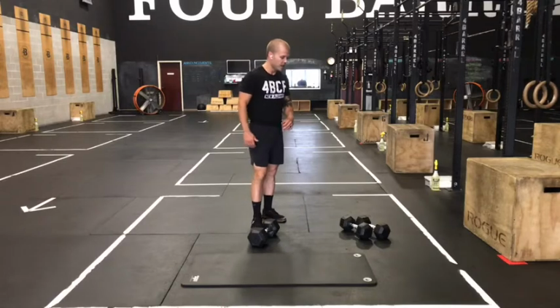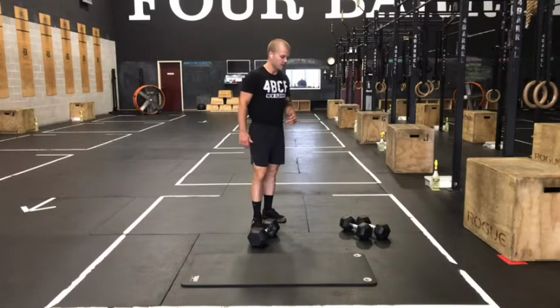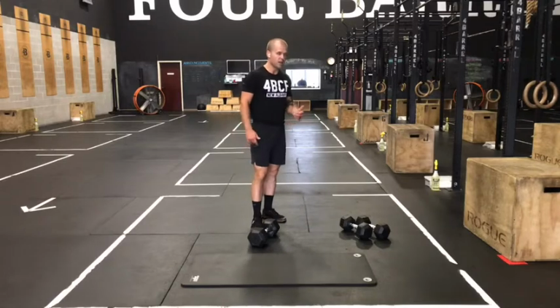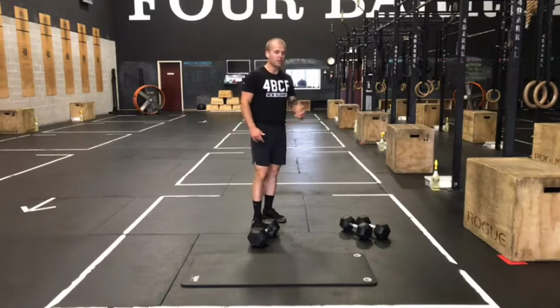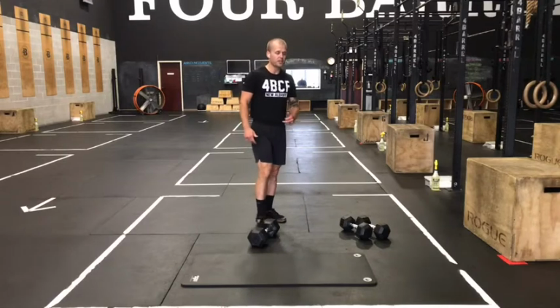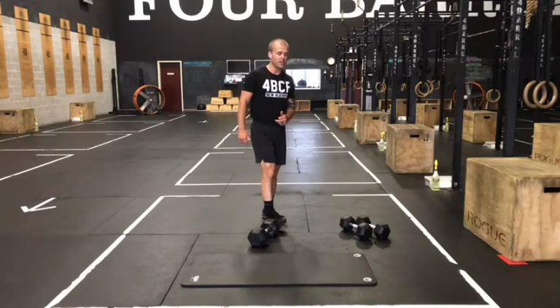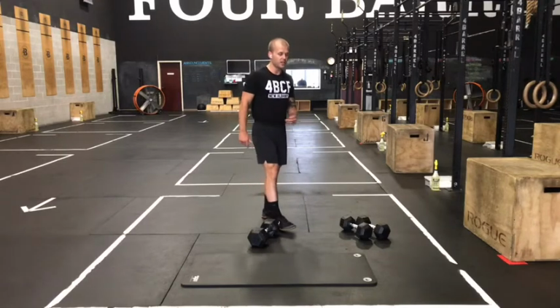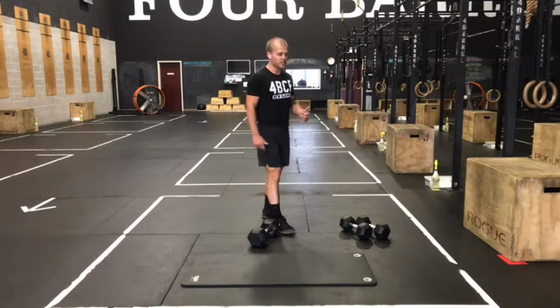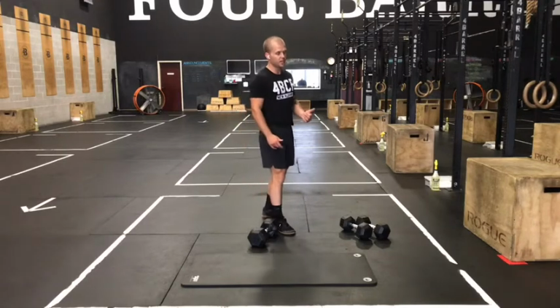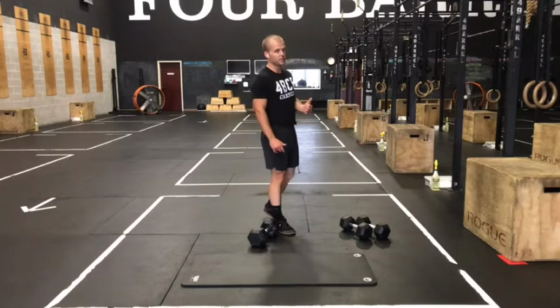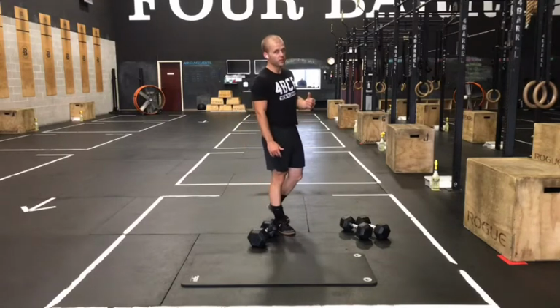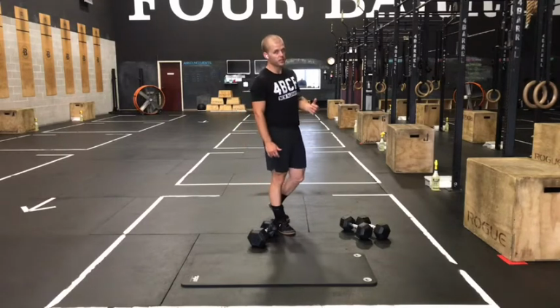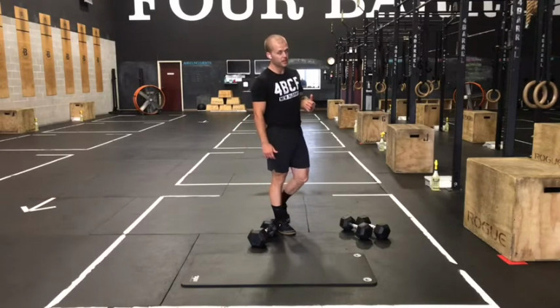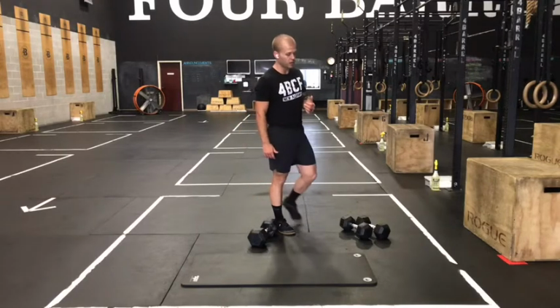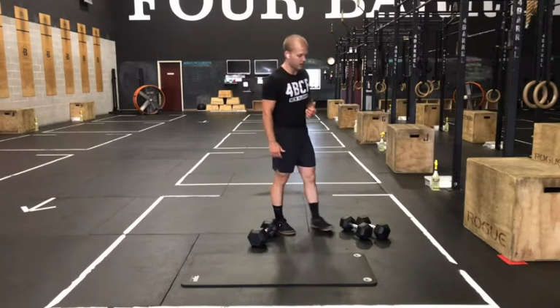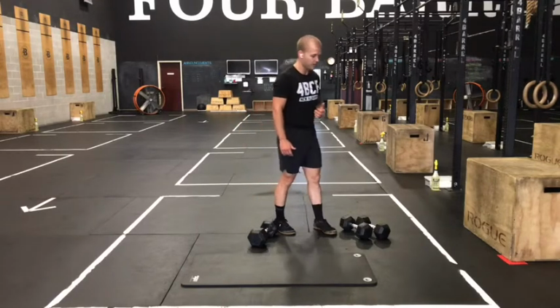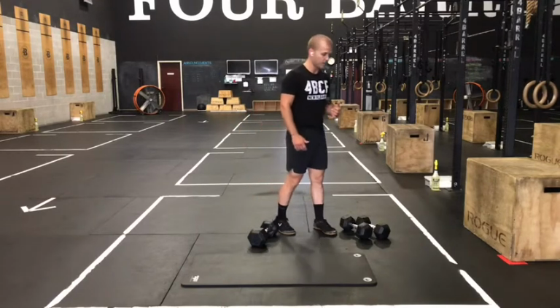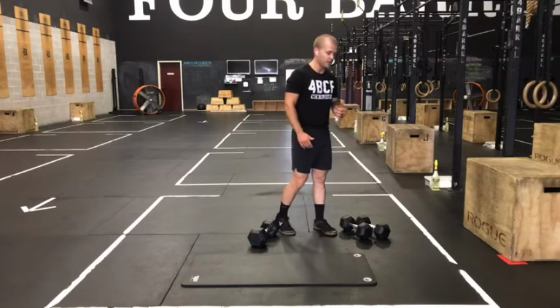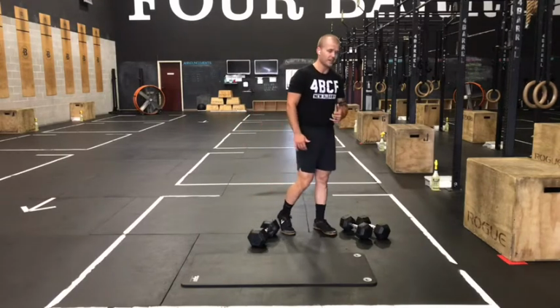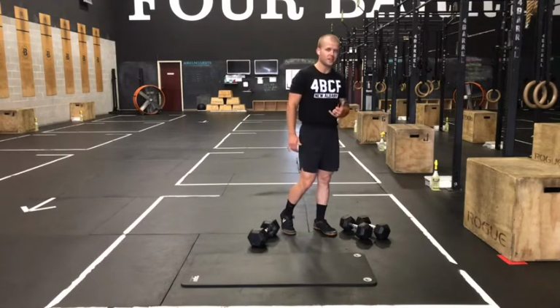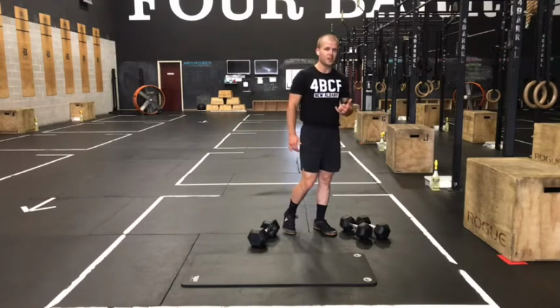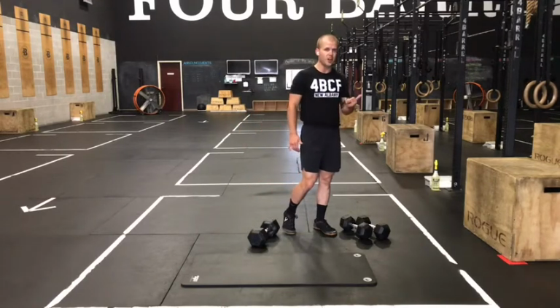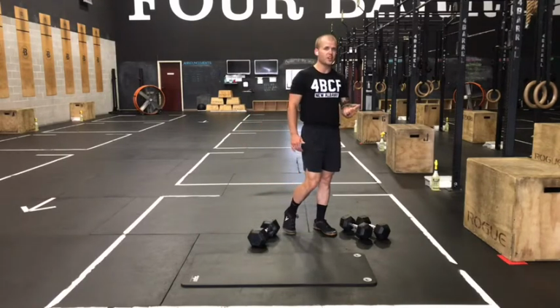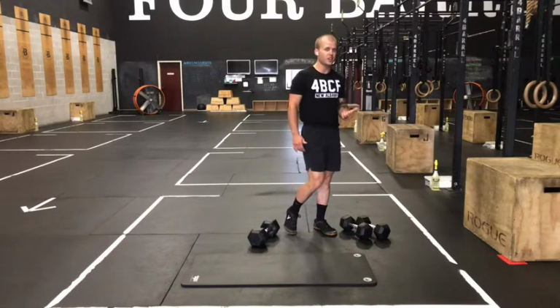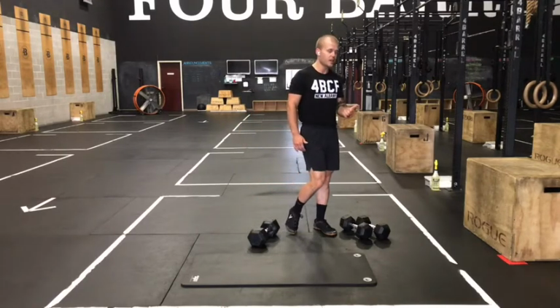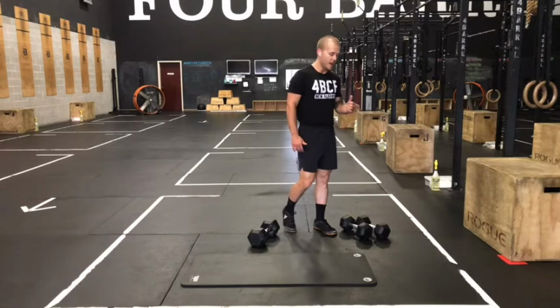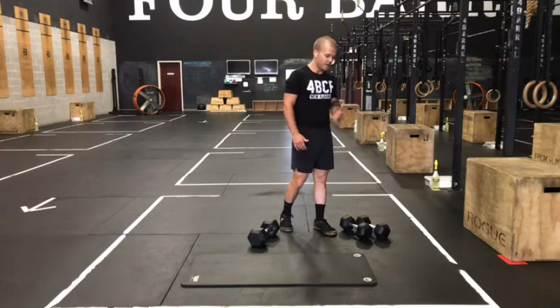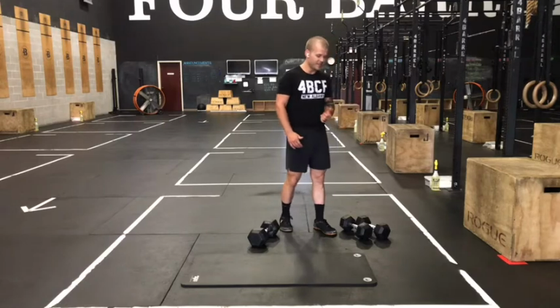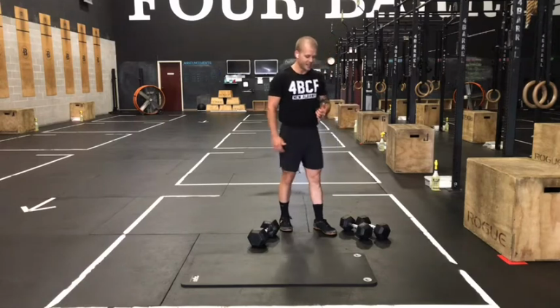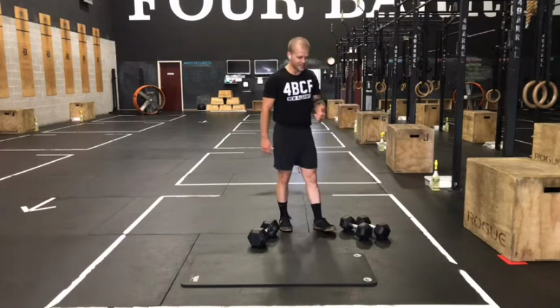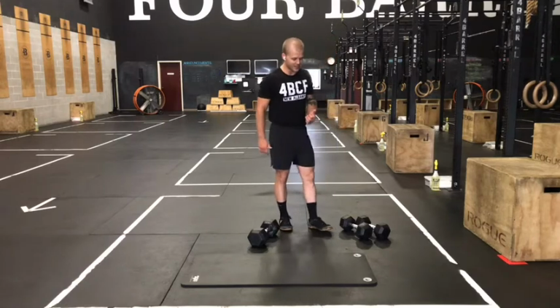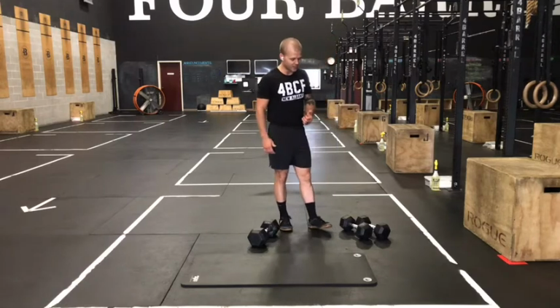The hinge complex today is 10 split stance RDL per leg, 10 RDL, and then 10 deadlift.